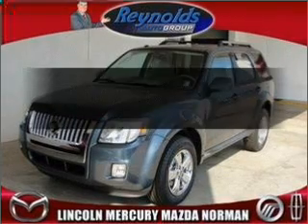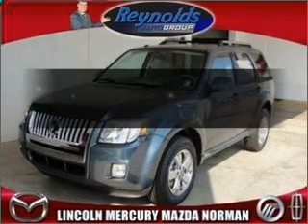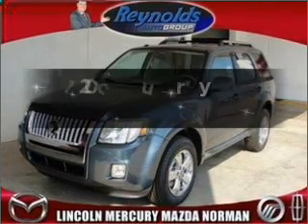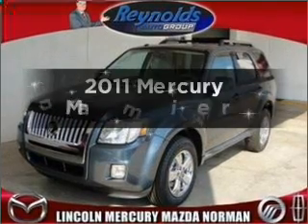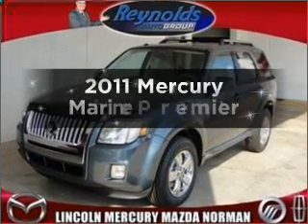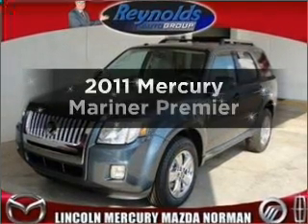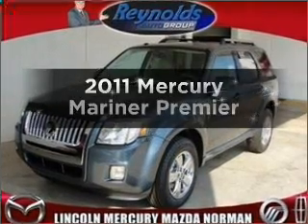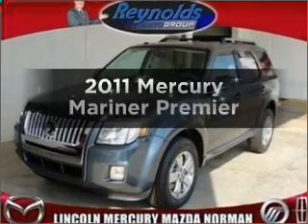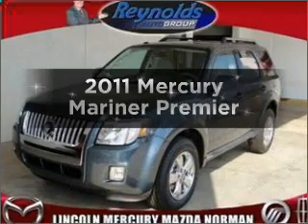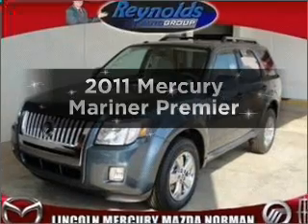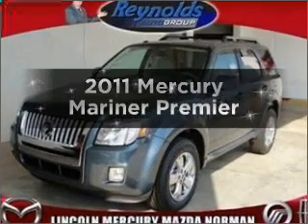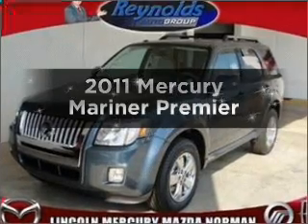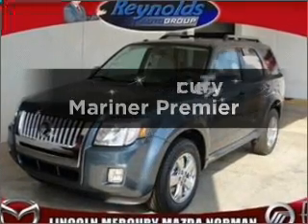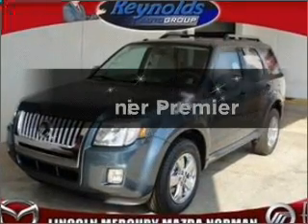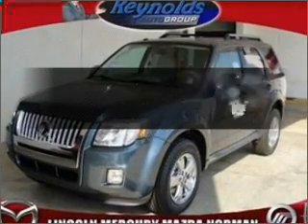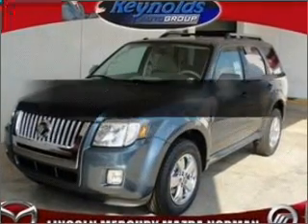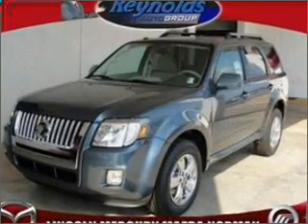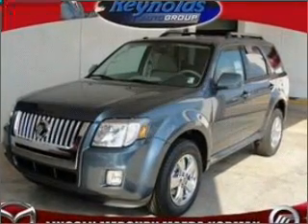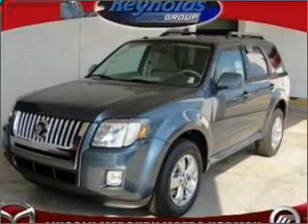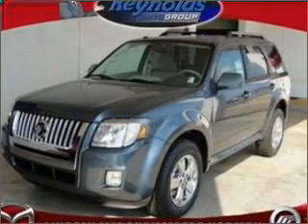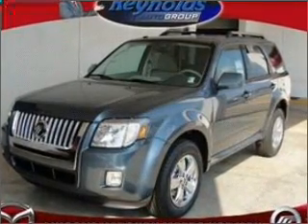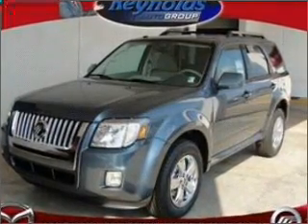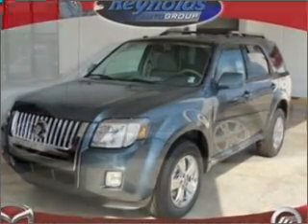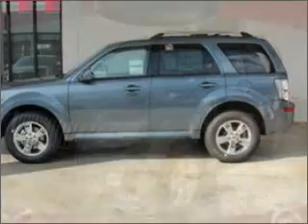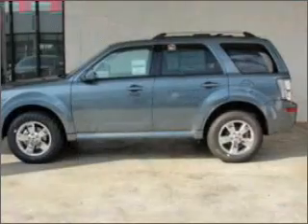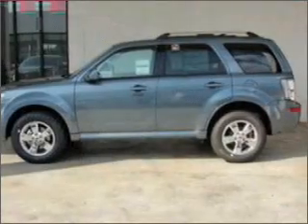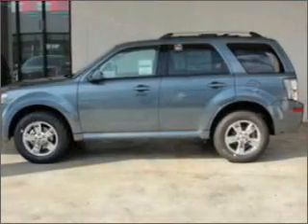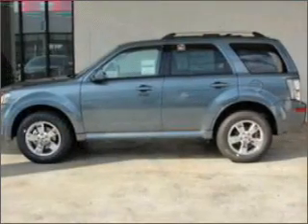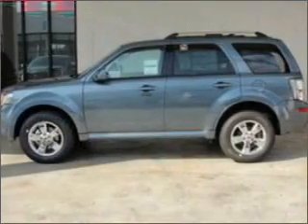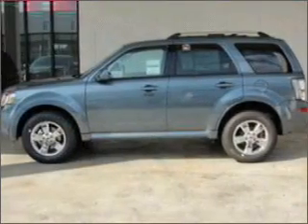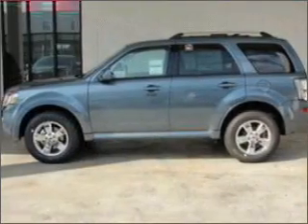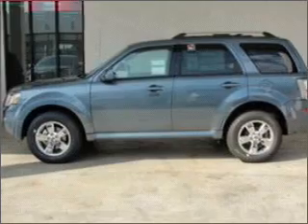Imagine yourself in this 2011 Mercury Mariner. If you're looking for a first-rate auto, this one could be yours today.